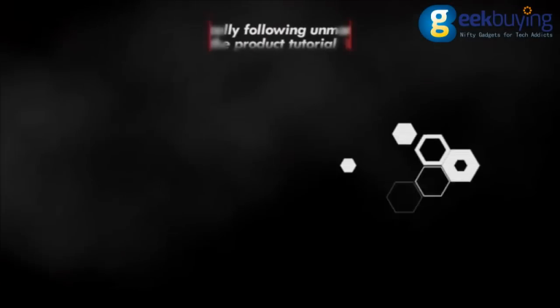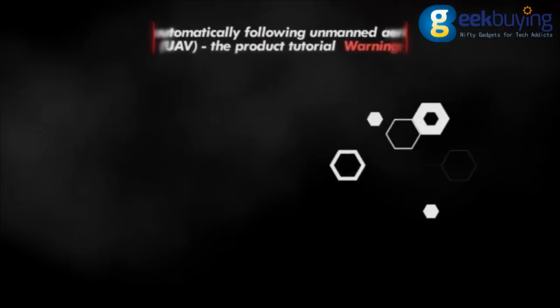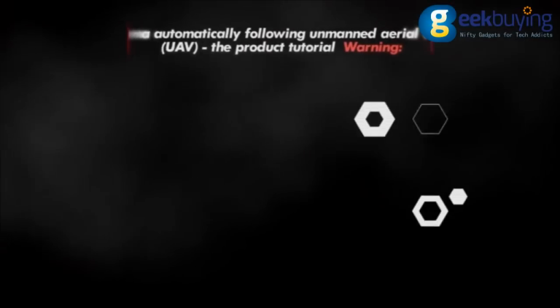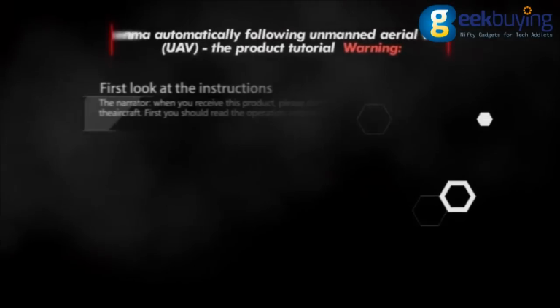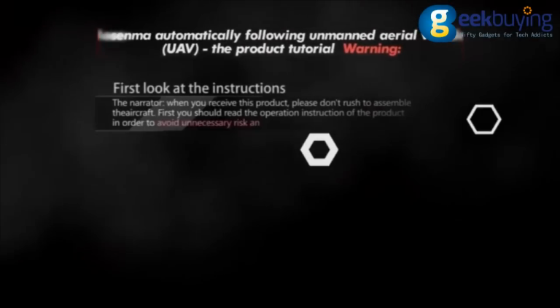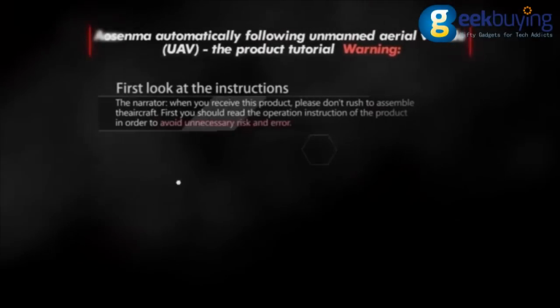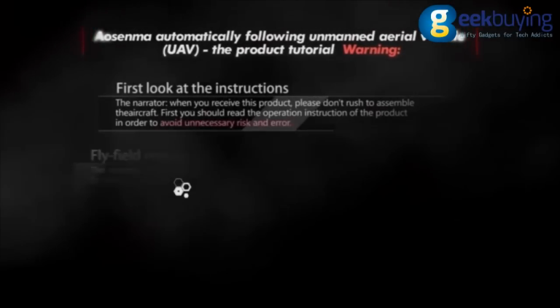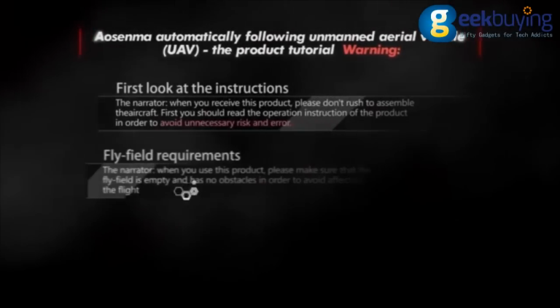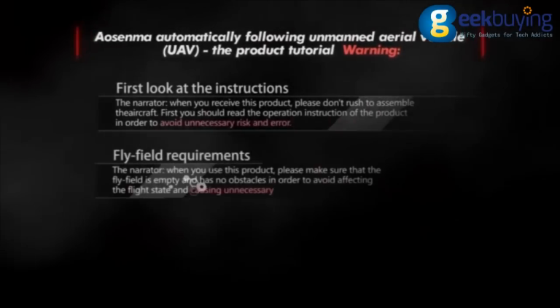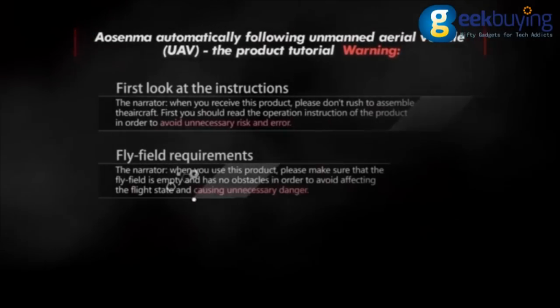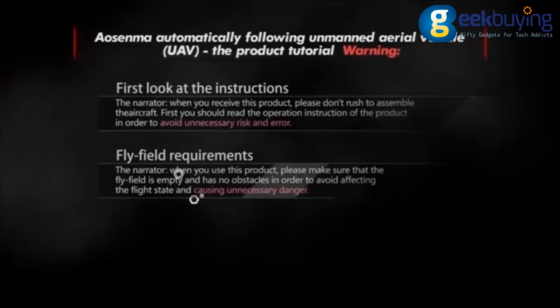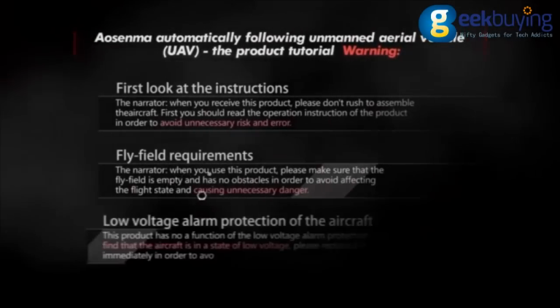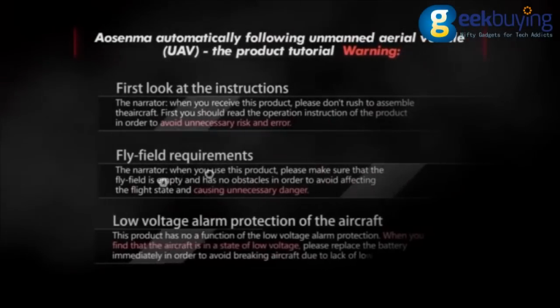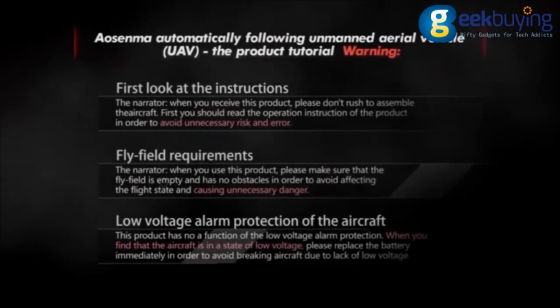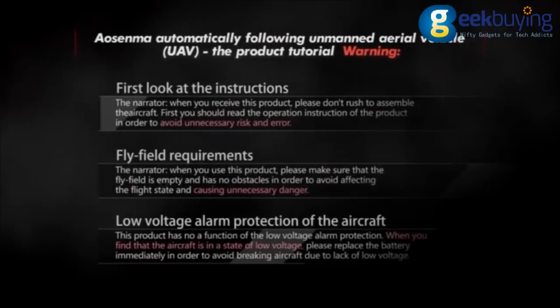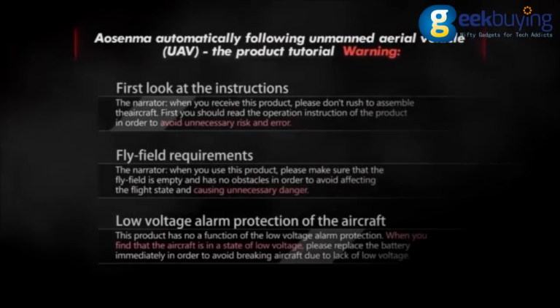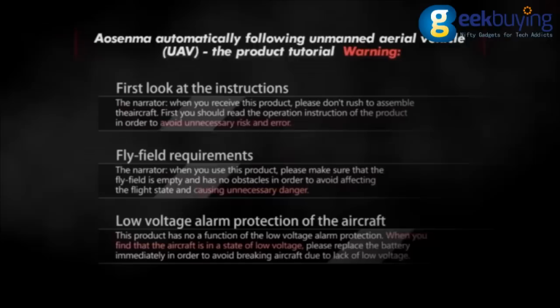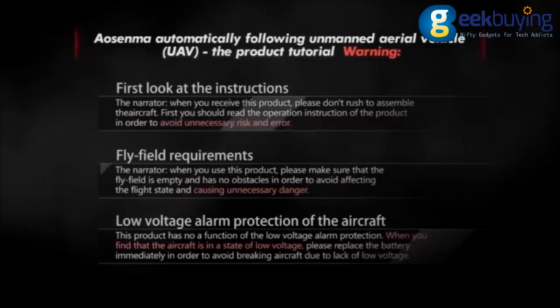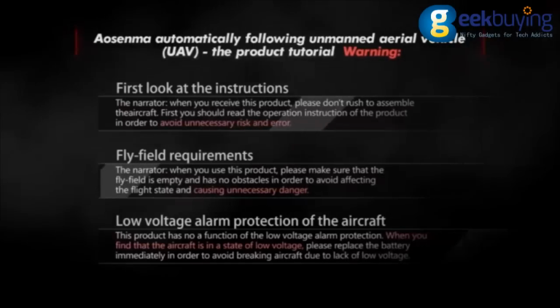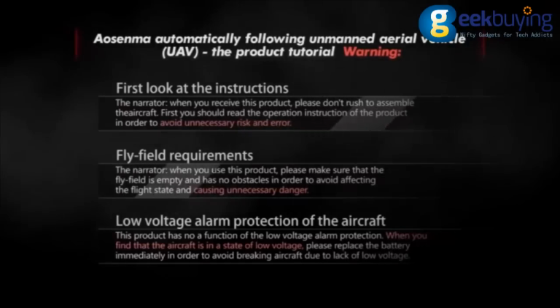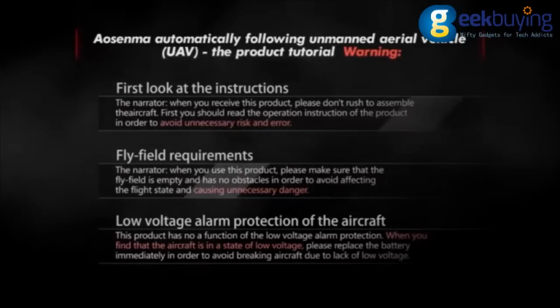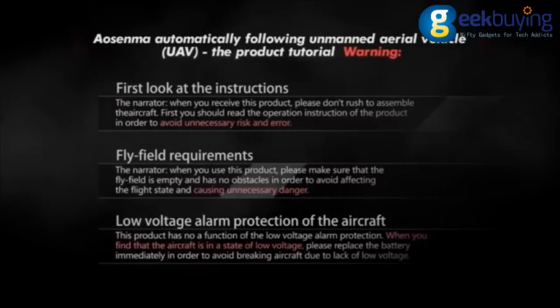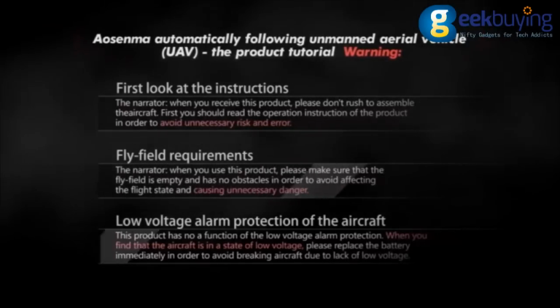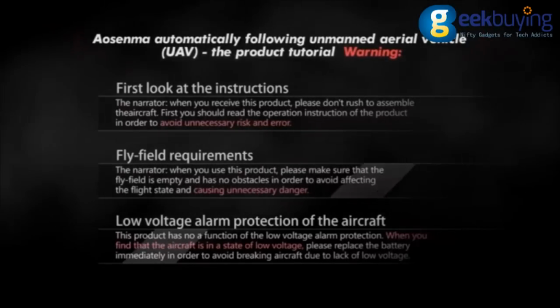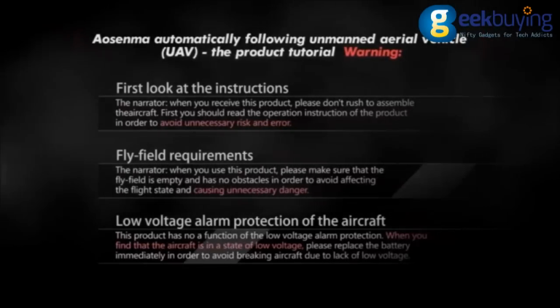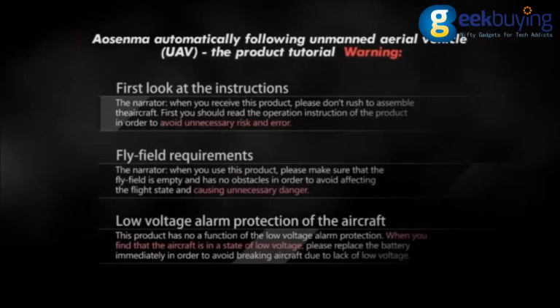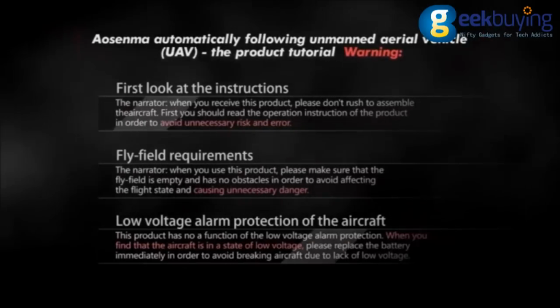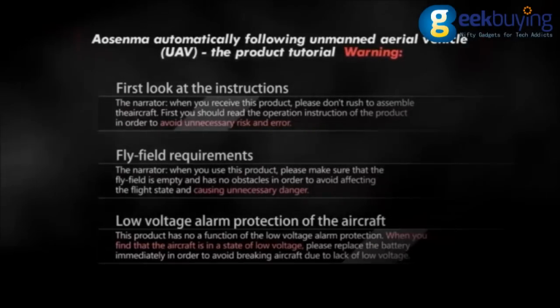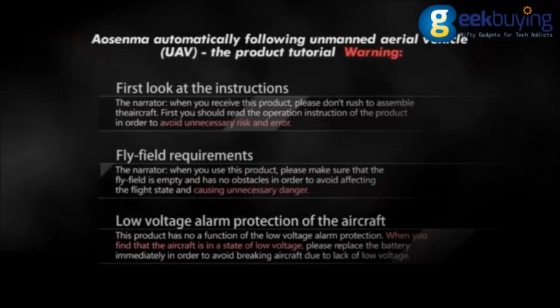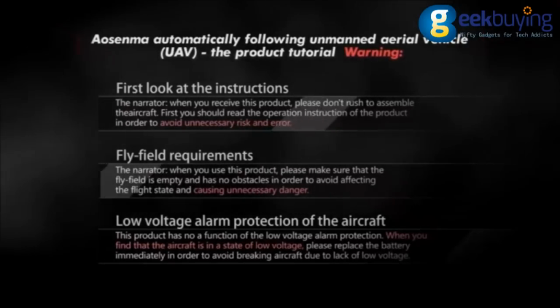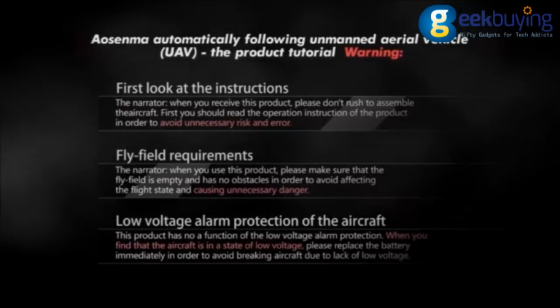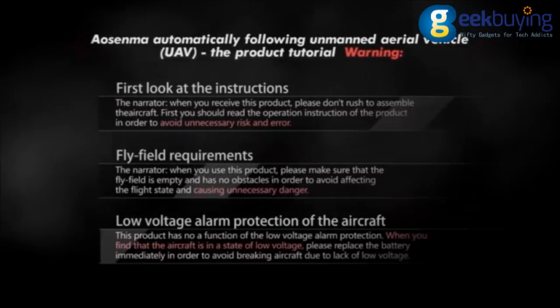AUSENMA automatically following unmanned aerial vehicle. The product tutorial.